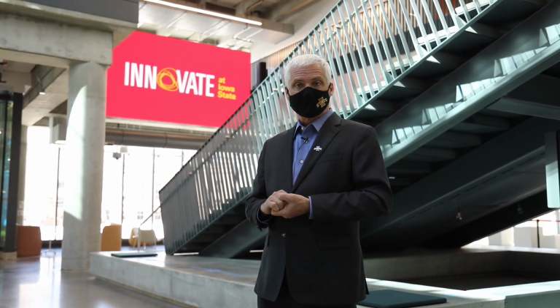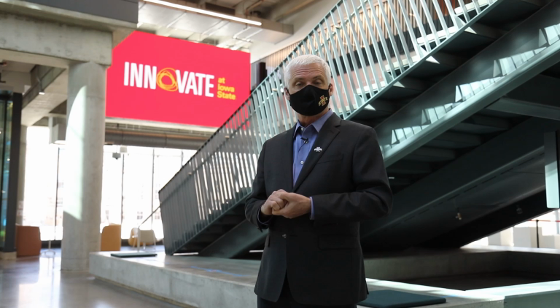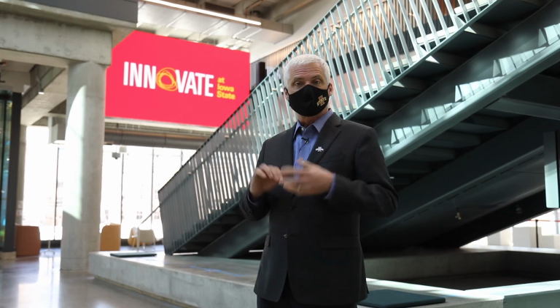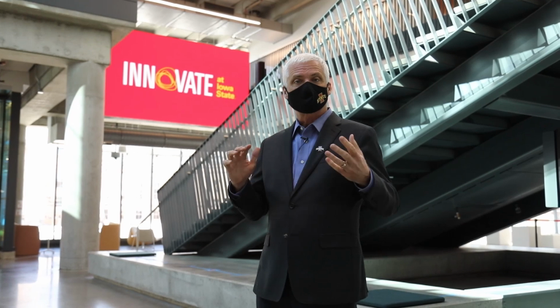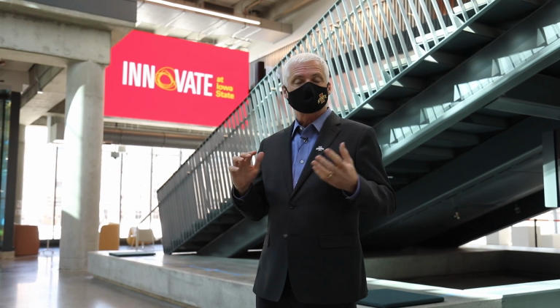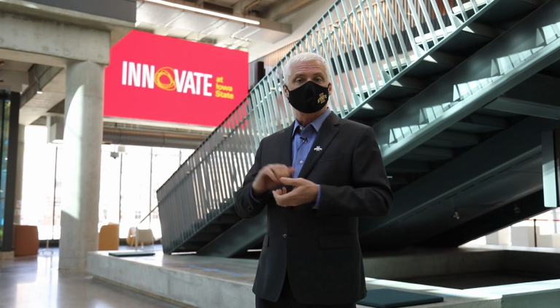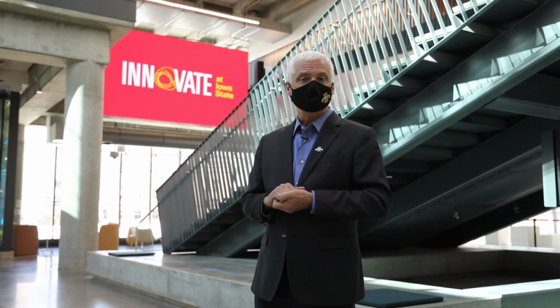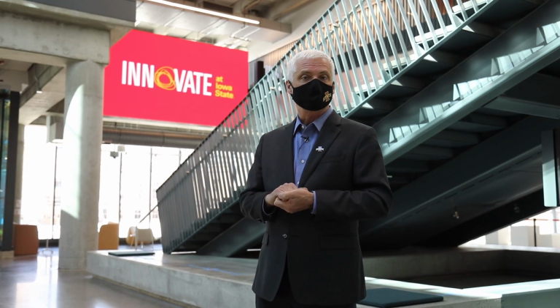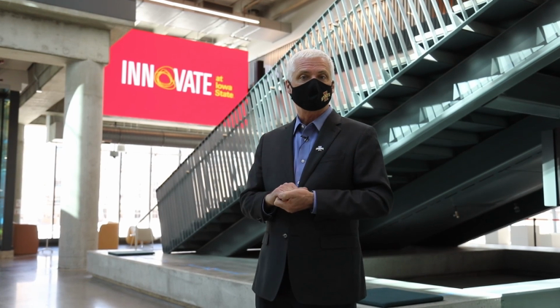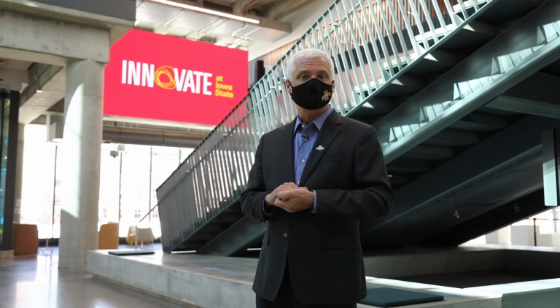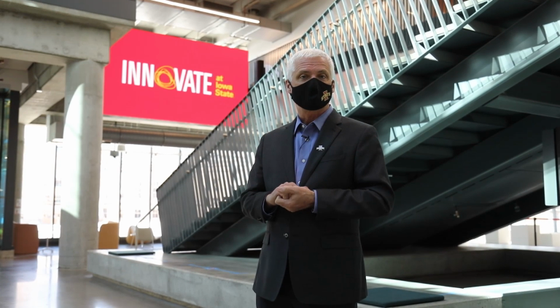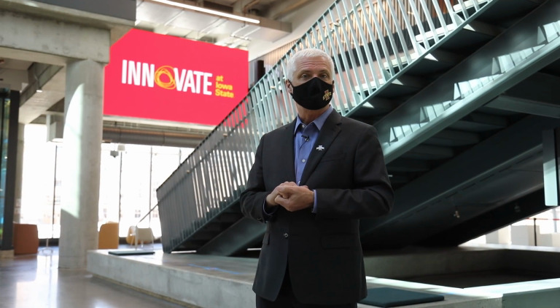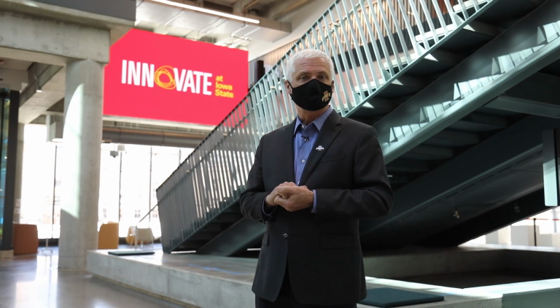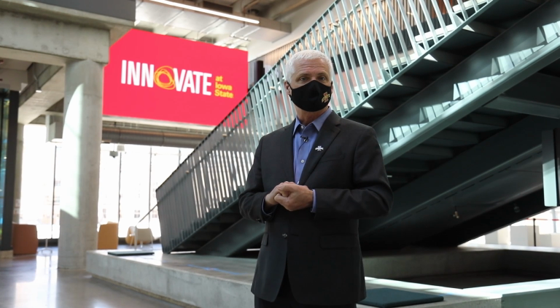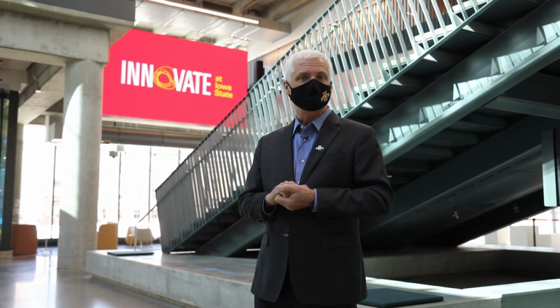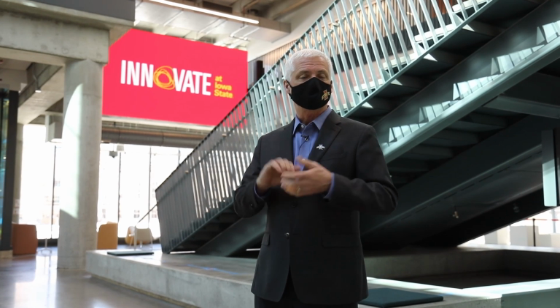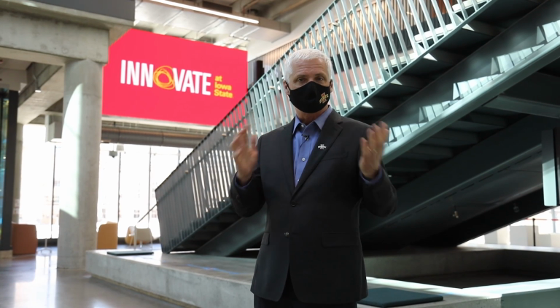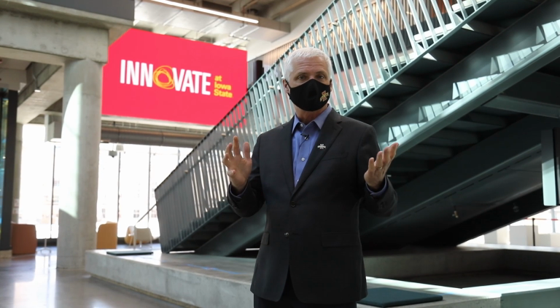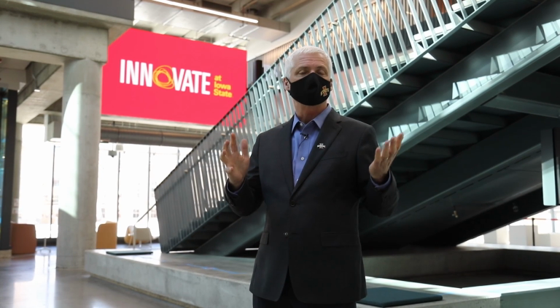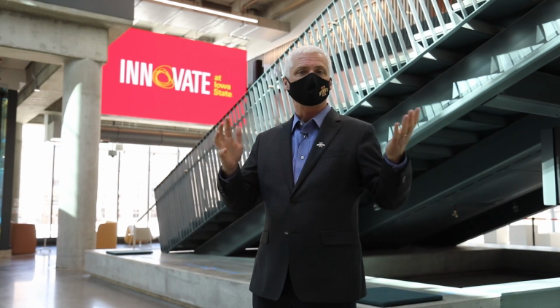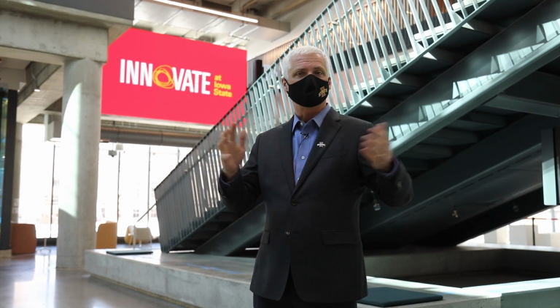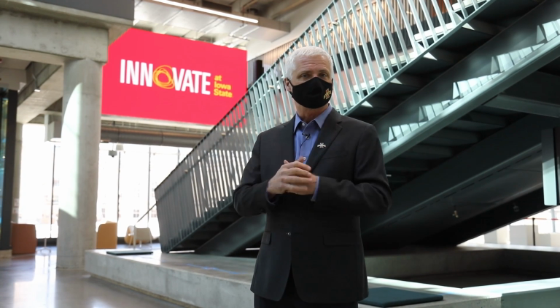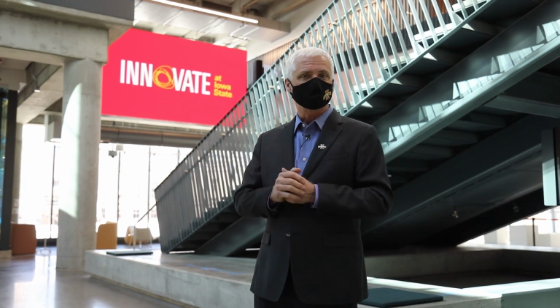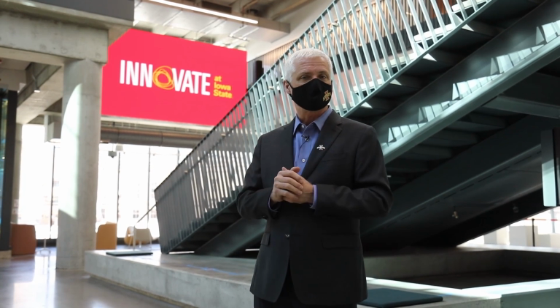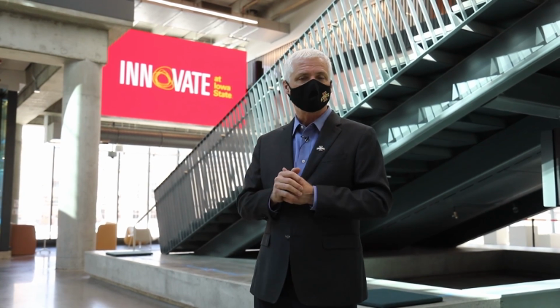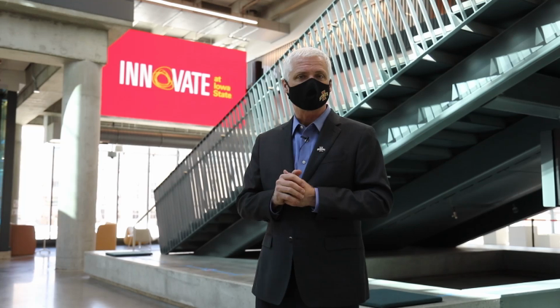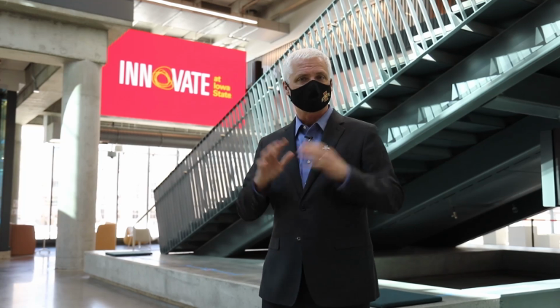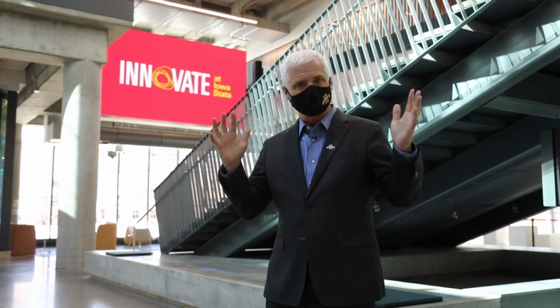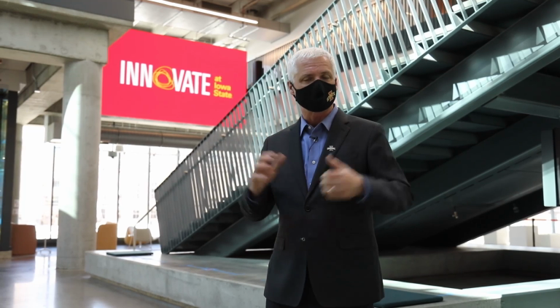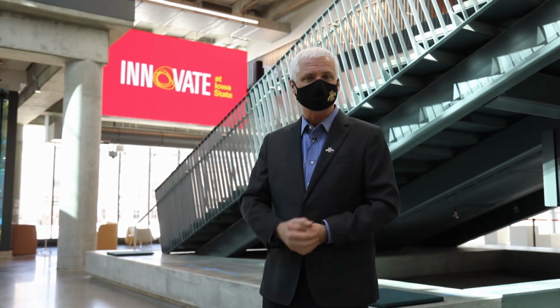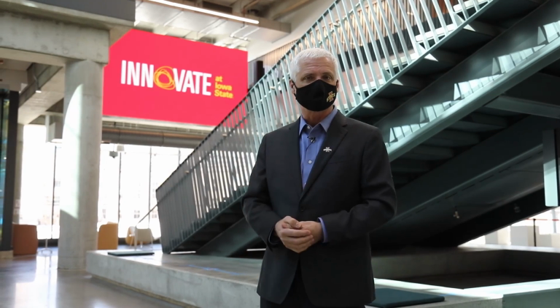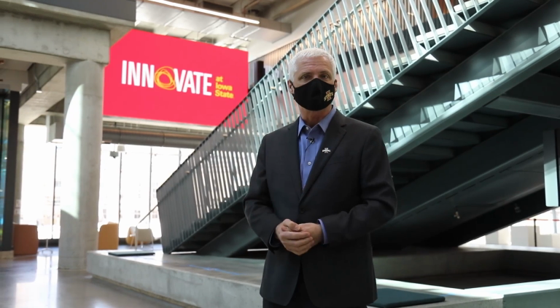There's so much to show you in the Student Innovation Center. I'm really excited to walk through and explain what we have here for everybody. It's very exciting.